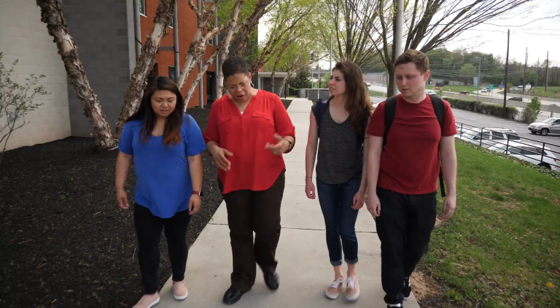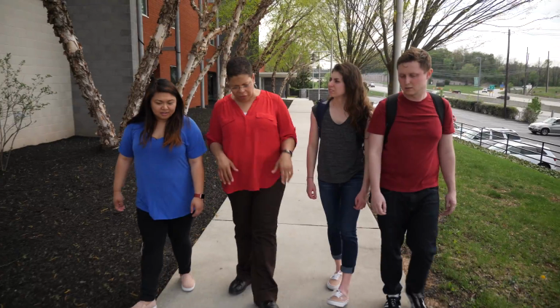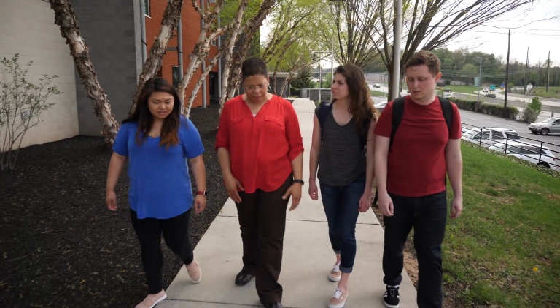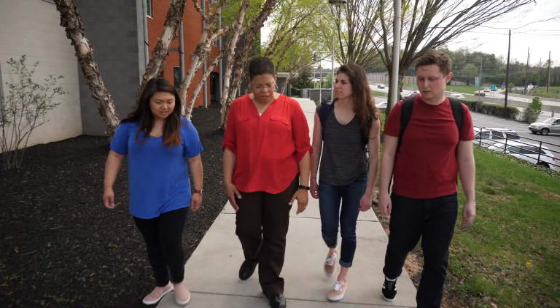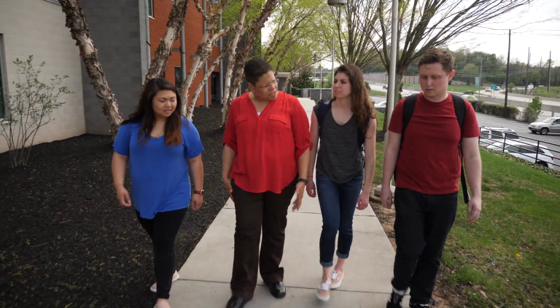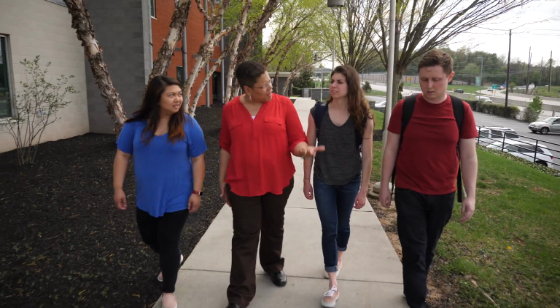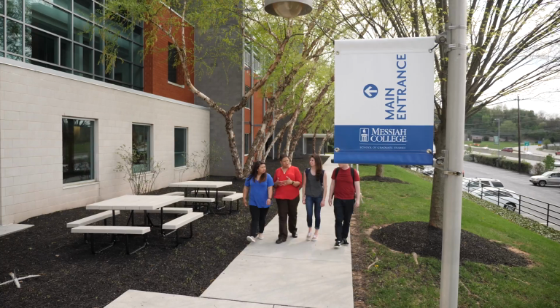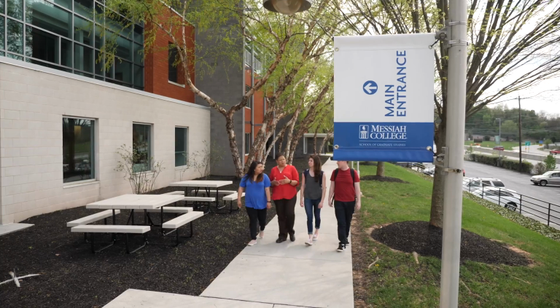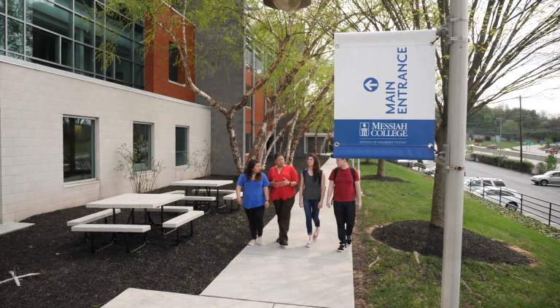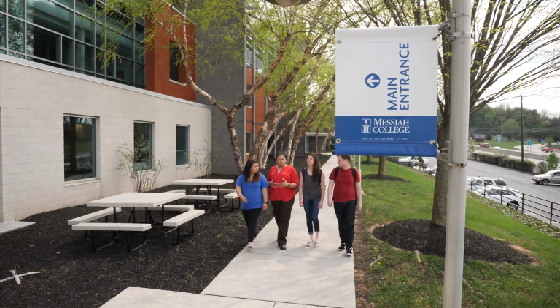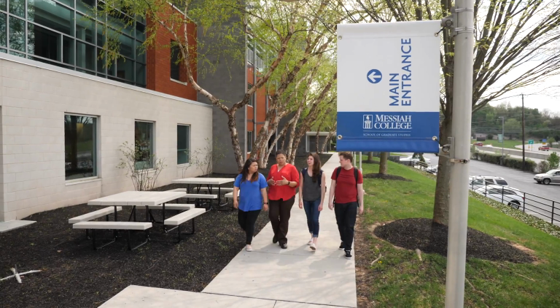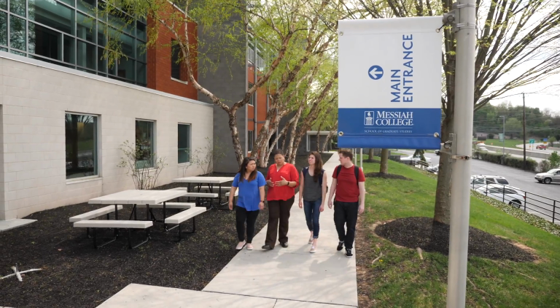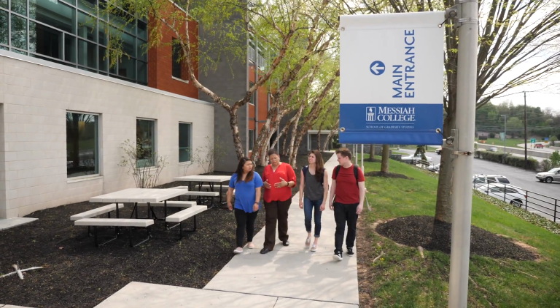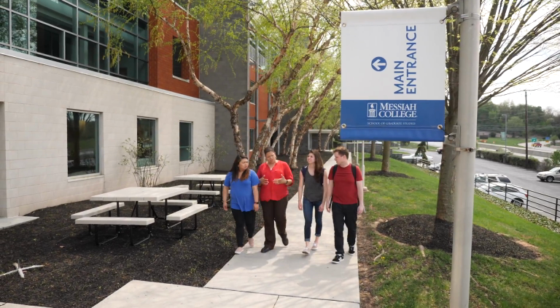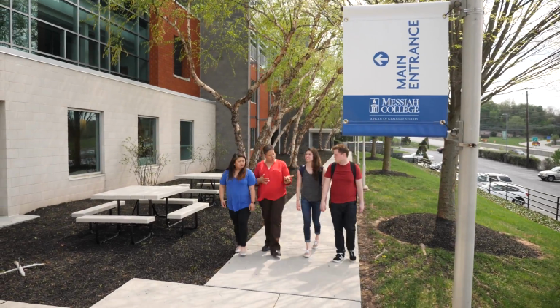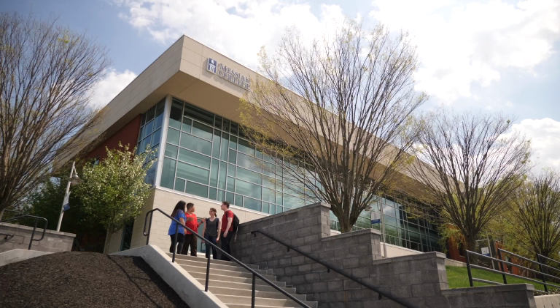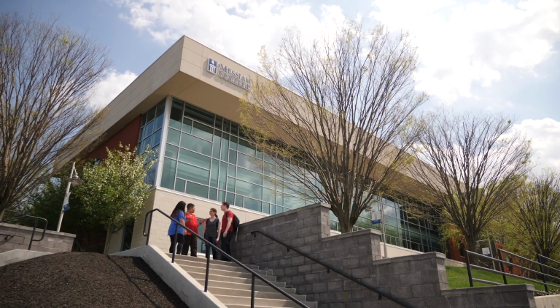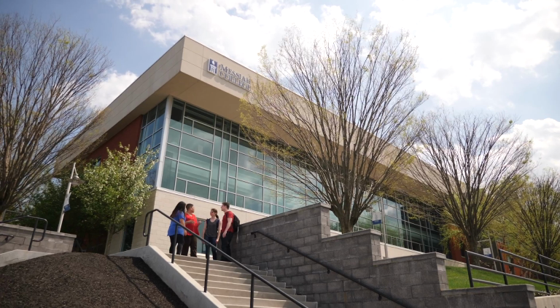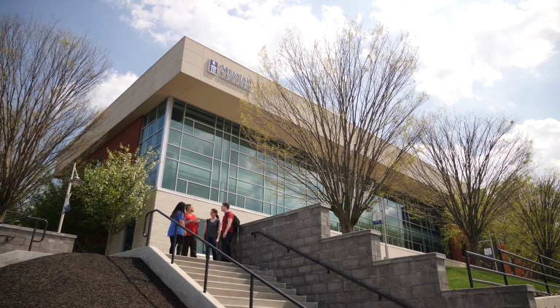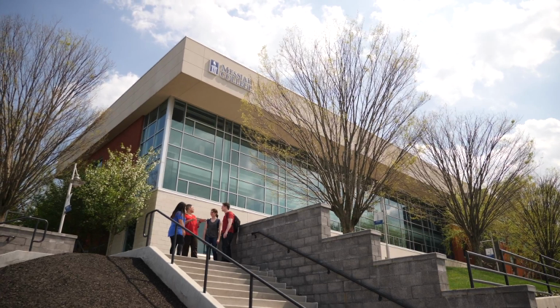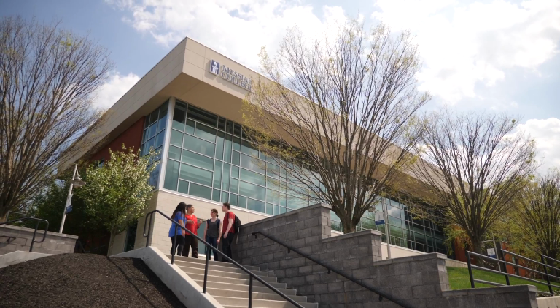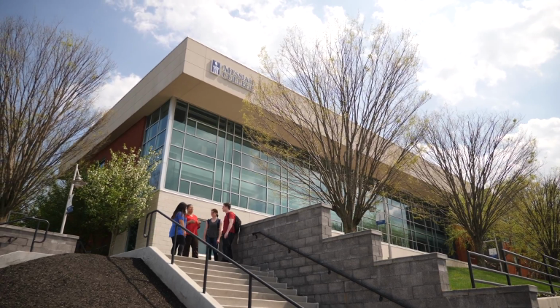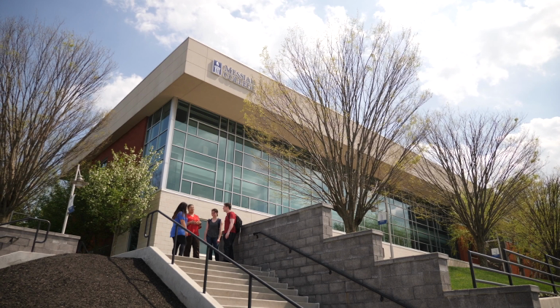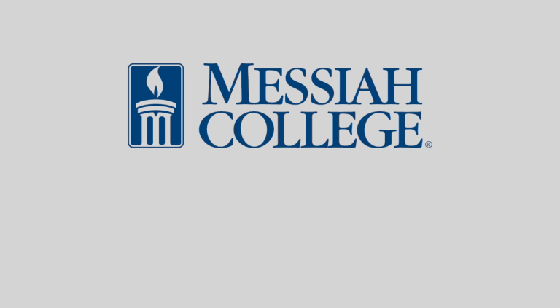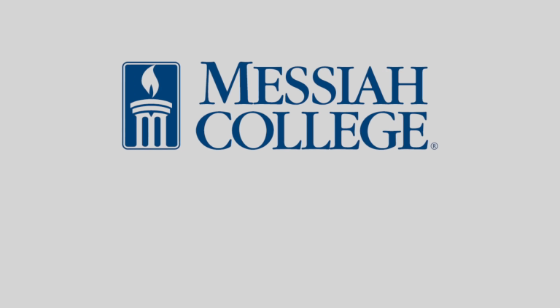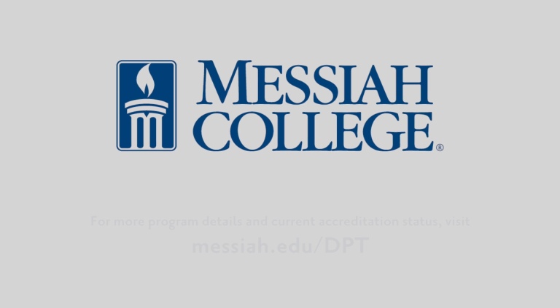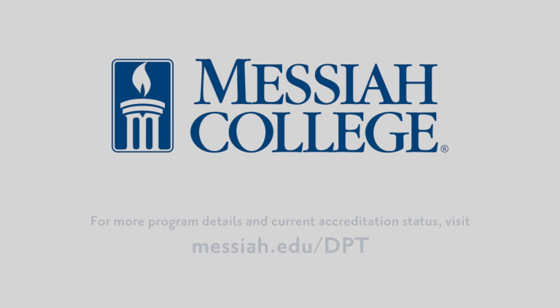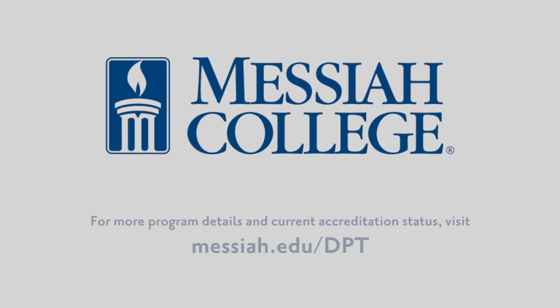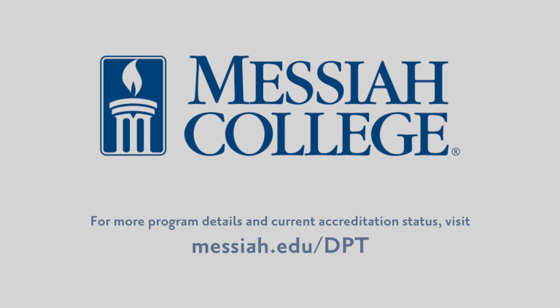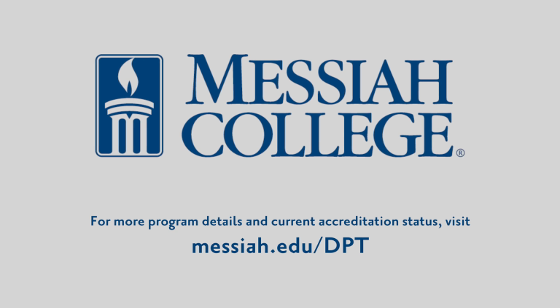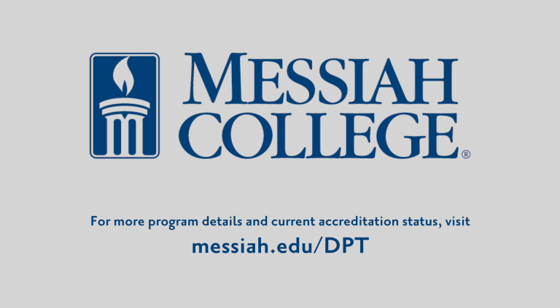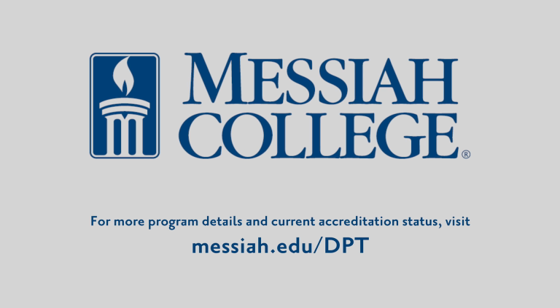Learn more about Messiah College at Winding Hill and our Doctor of Physical Therapy program by visiting our website and attending an open house.